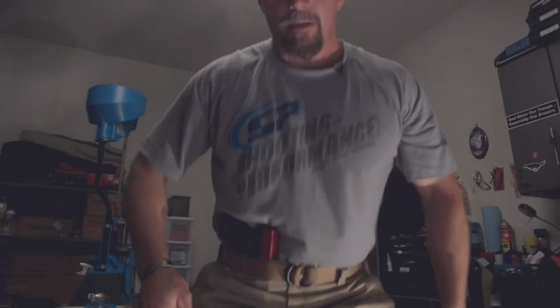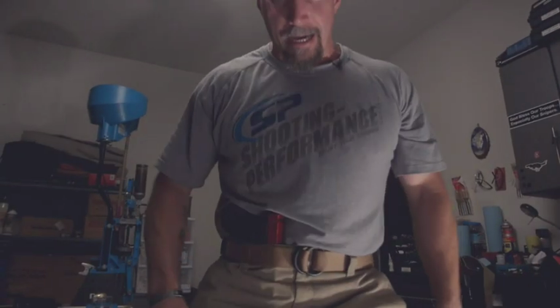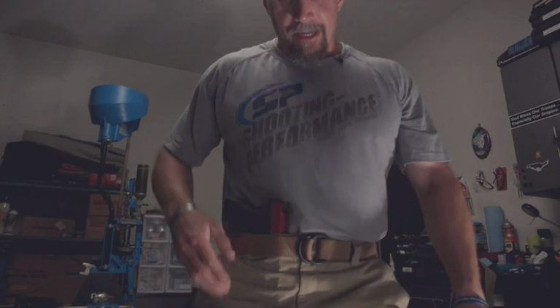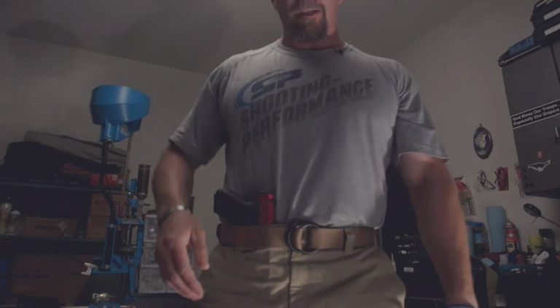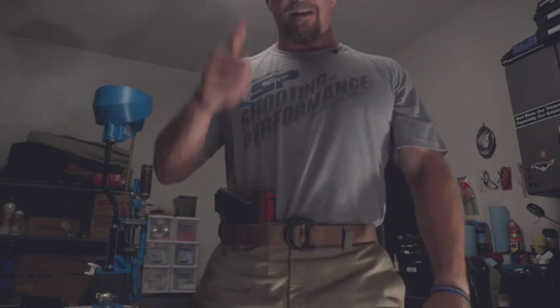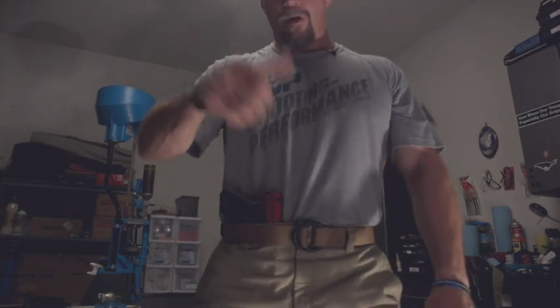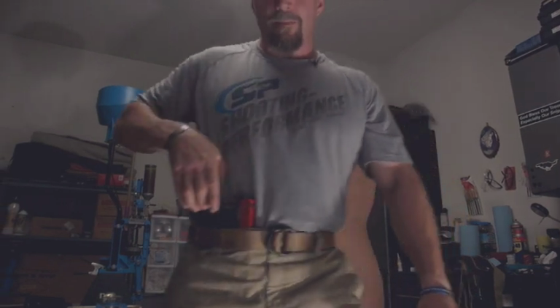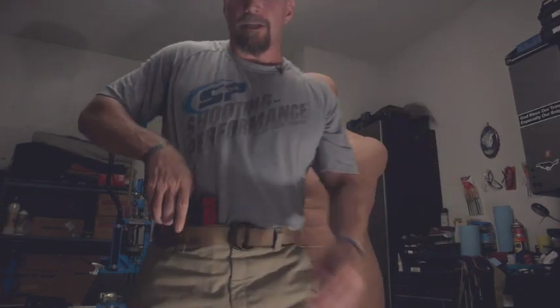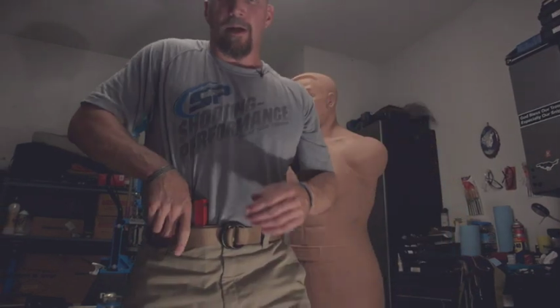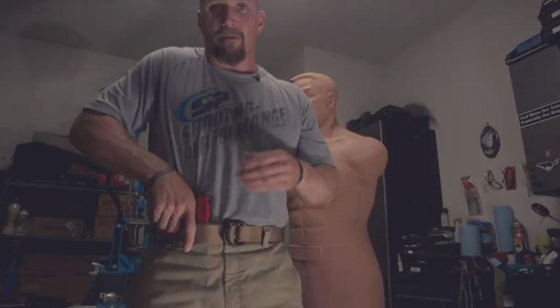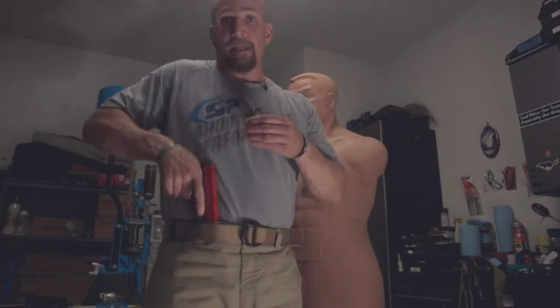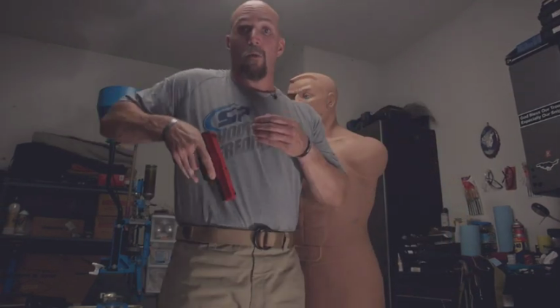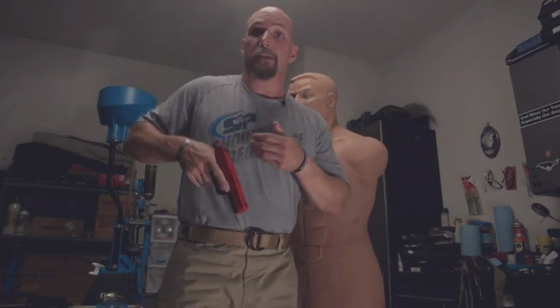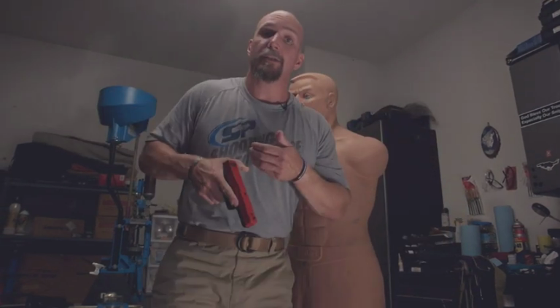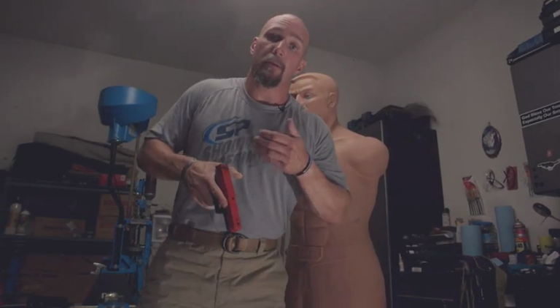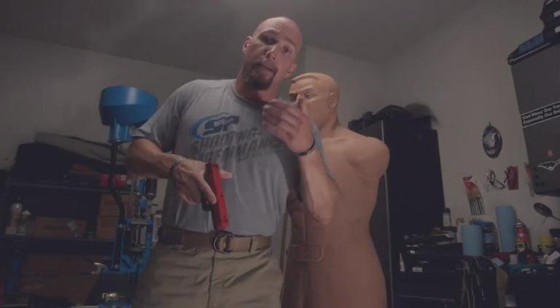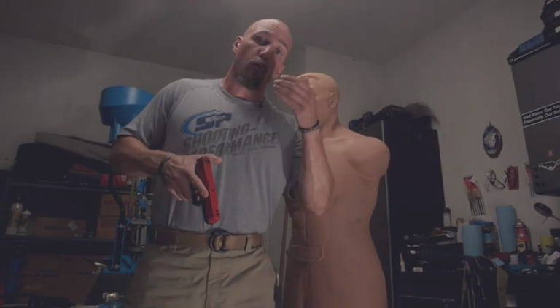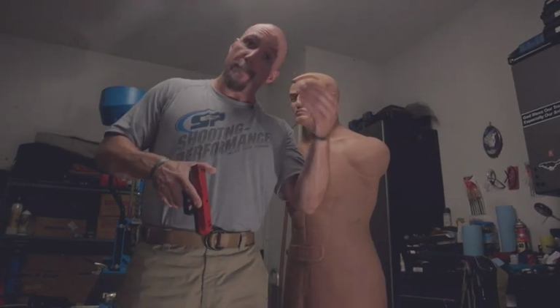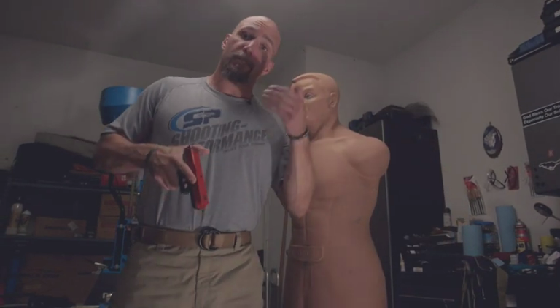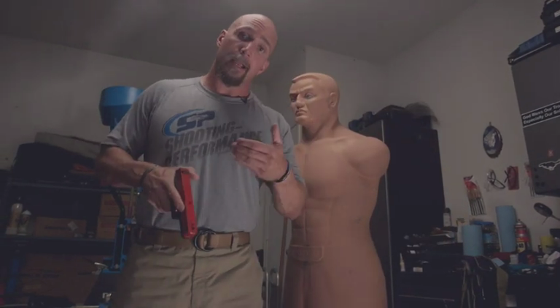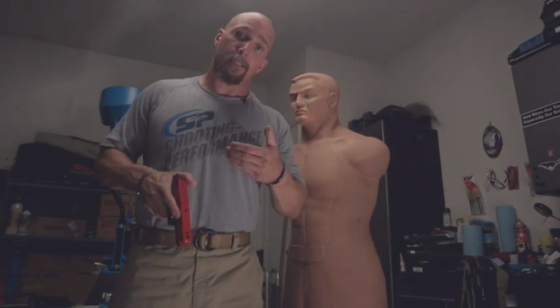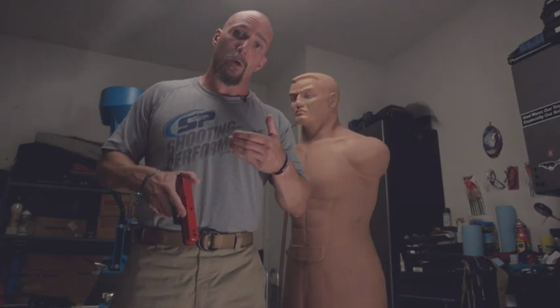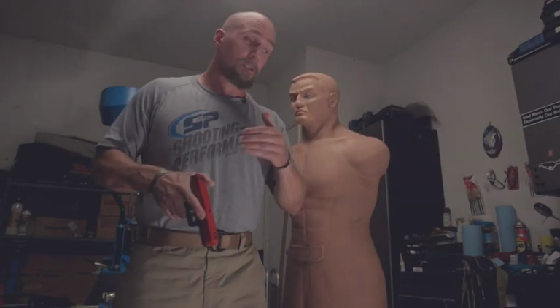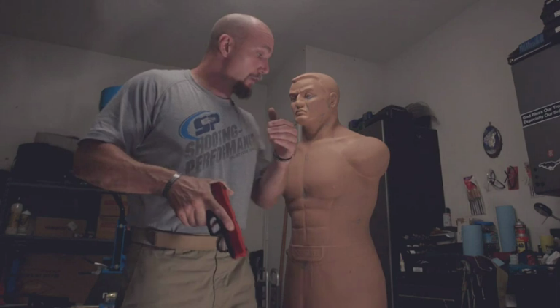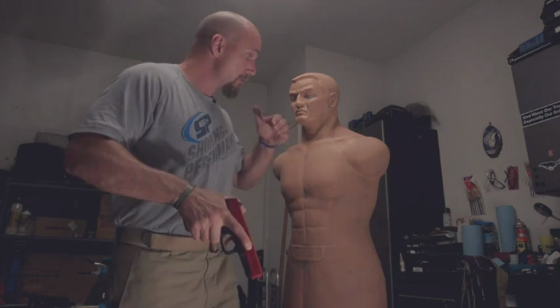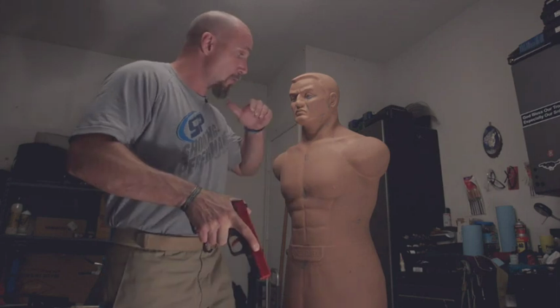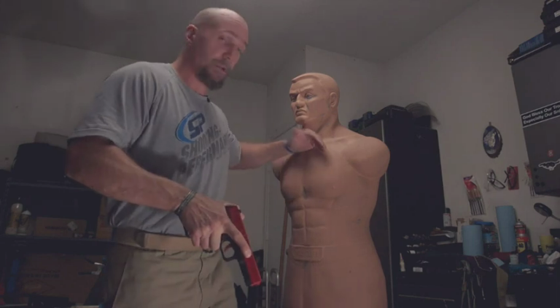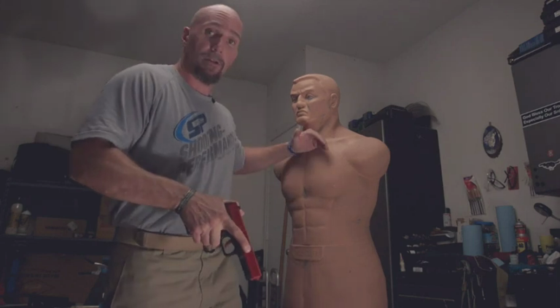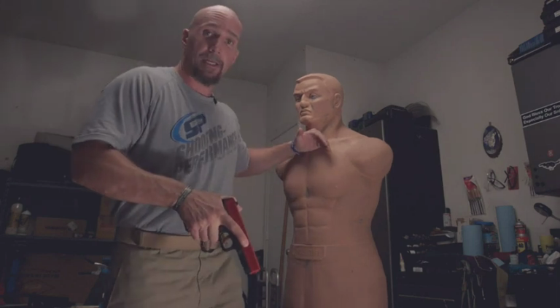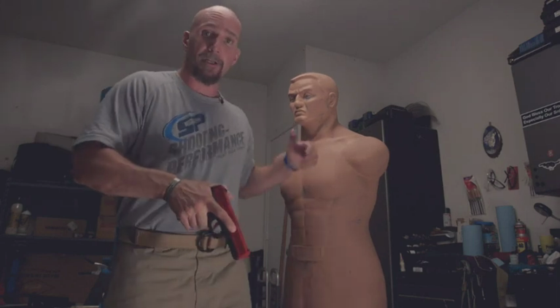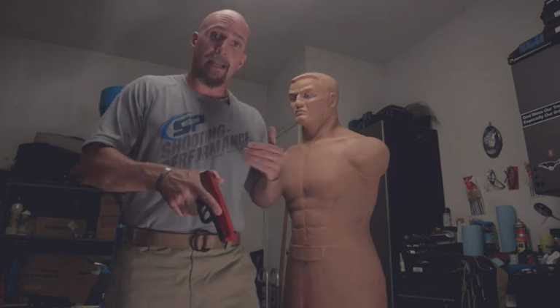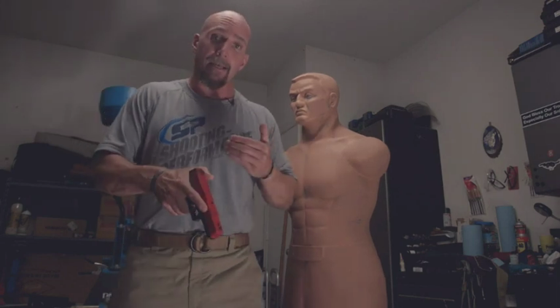Hey, Mike C. Kleiner here. Welcome back to the training room. Today I want to talk to you a little bit about weapon strikes as well as close quarter utilization of your handgun.